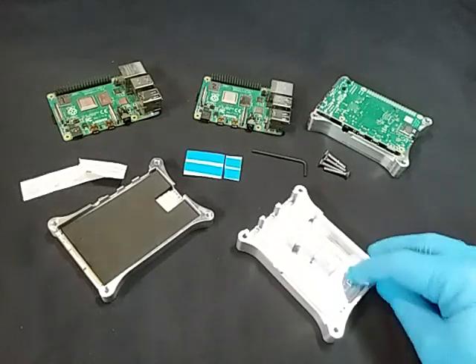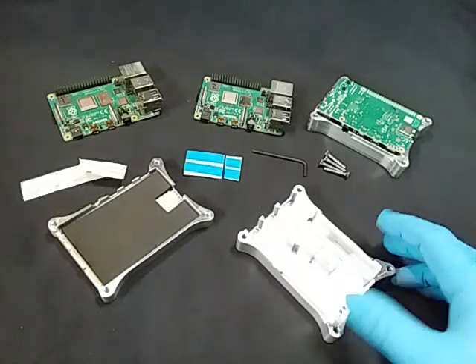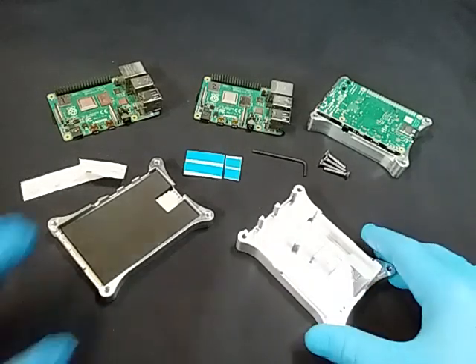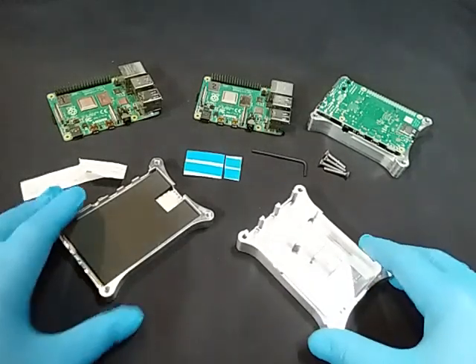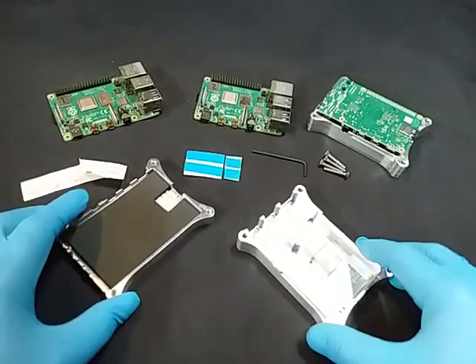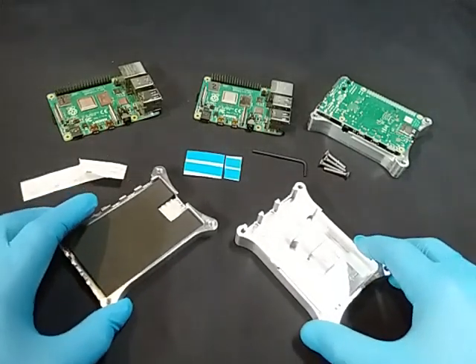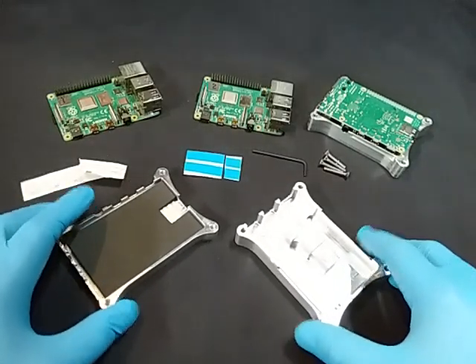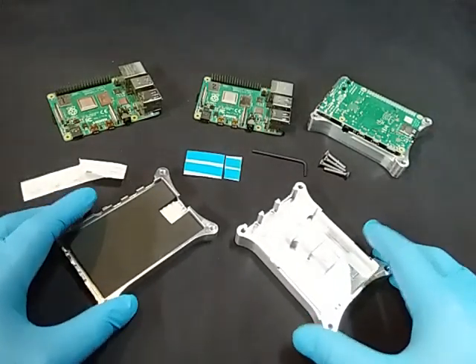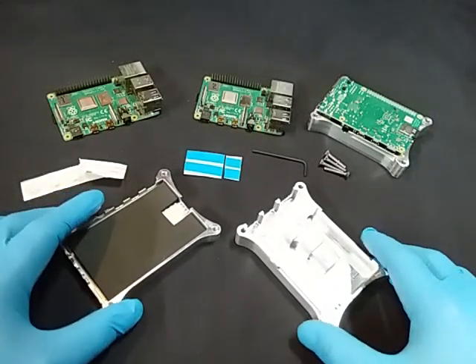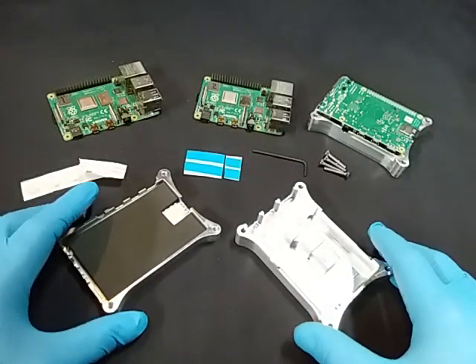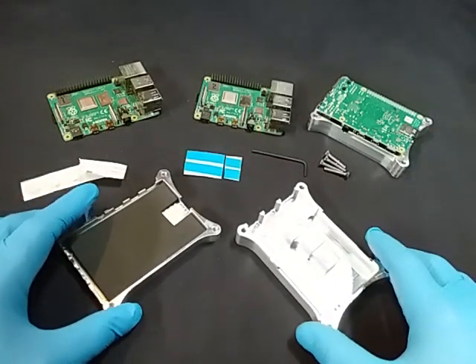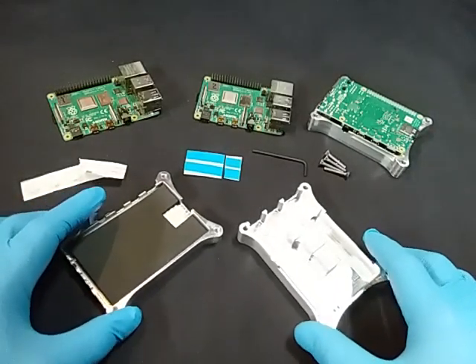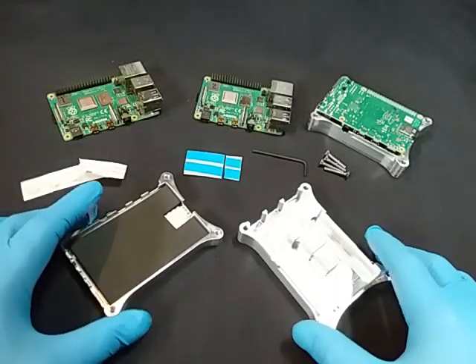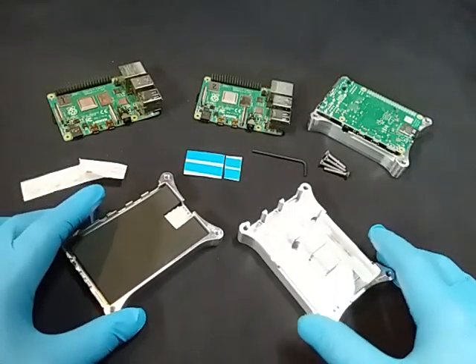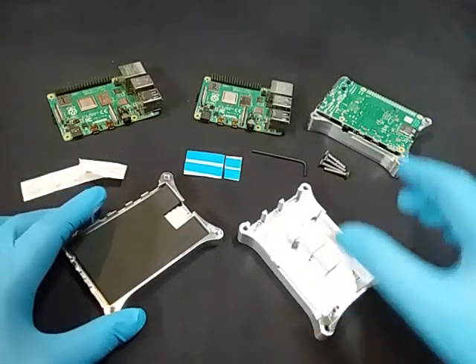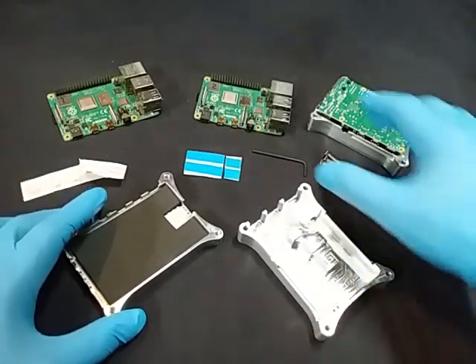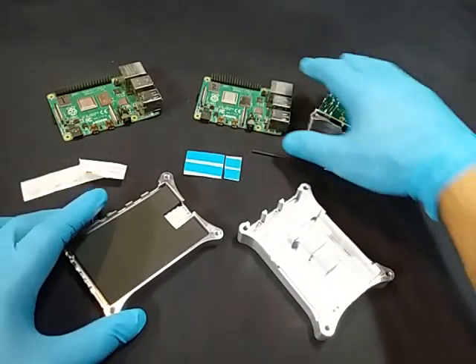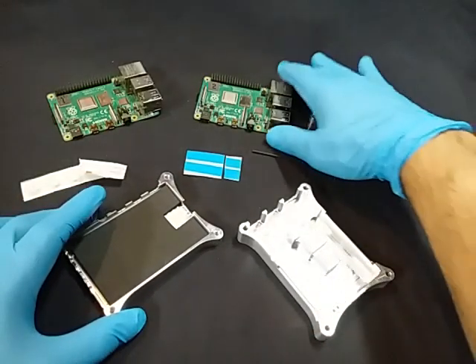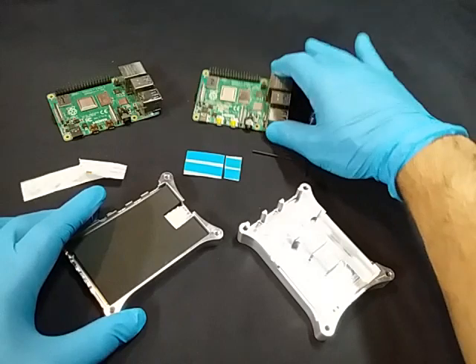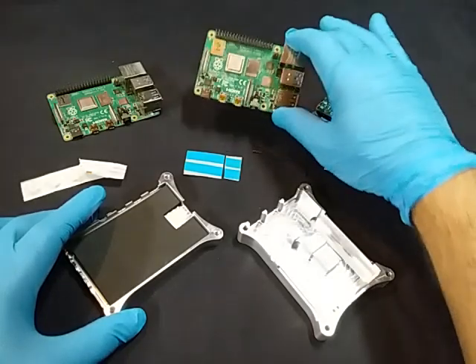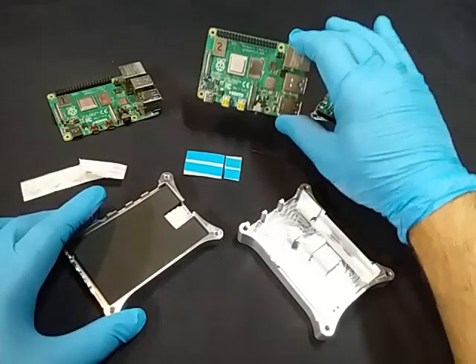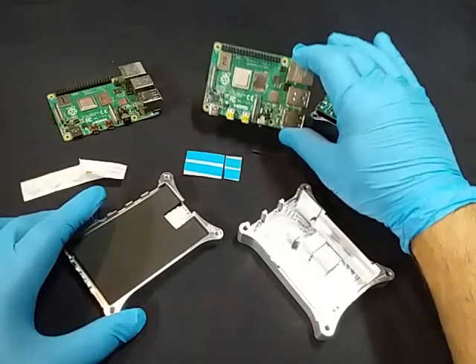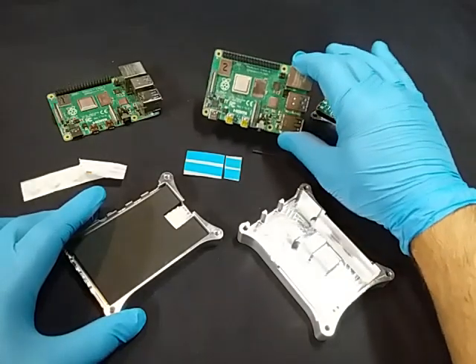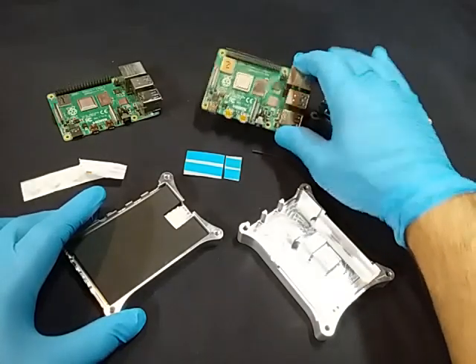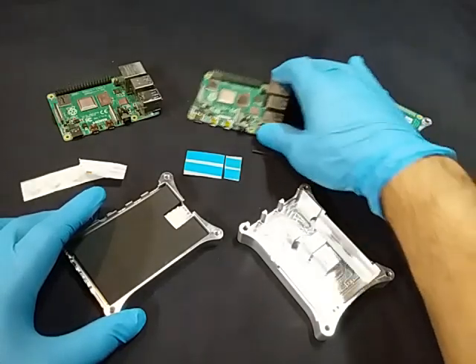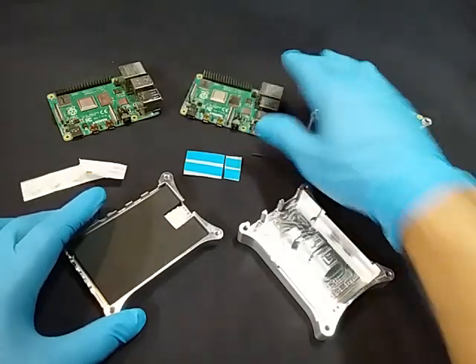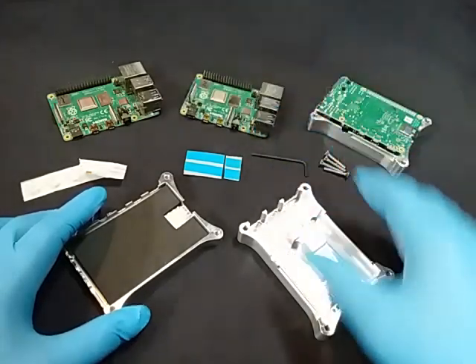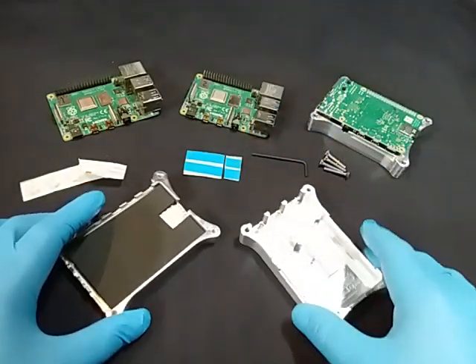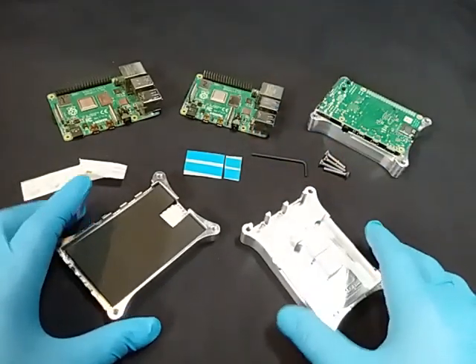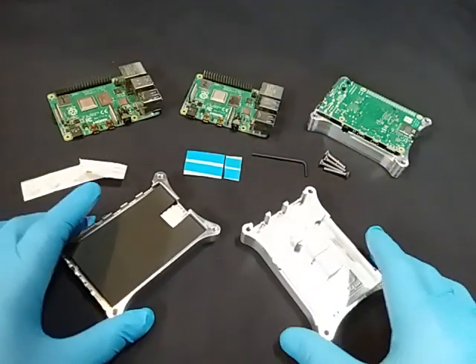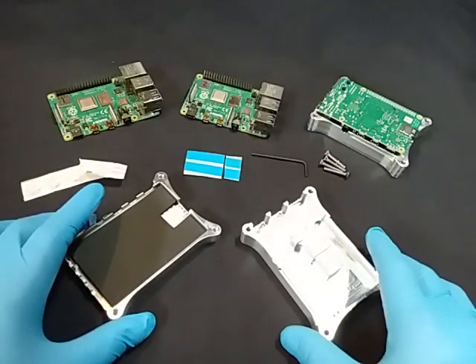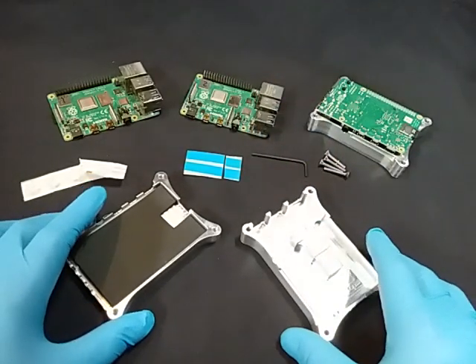Benjamin with Bartz Designs here, and I'm going to show you how to assemble your Raspberry Pi 4 2G version into our Raspberry Pi 4 cases.